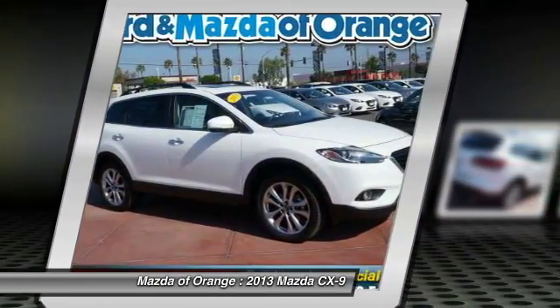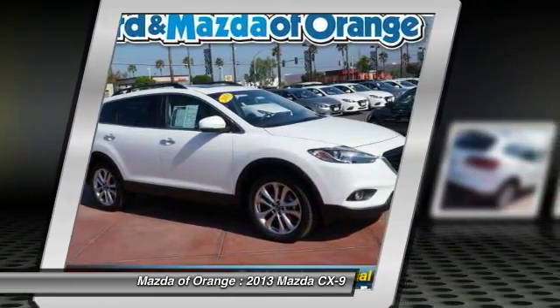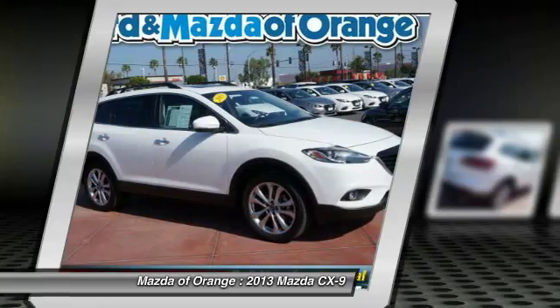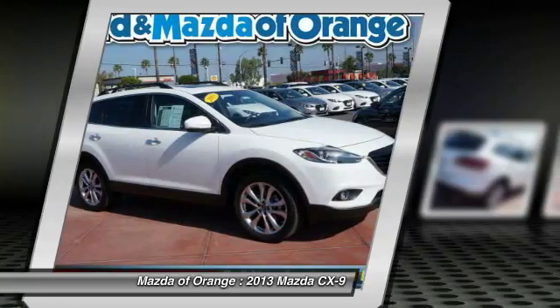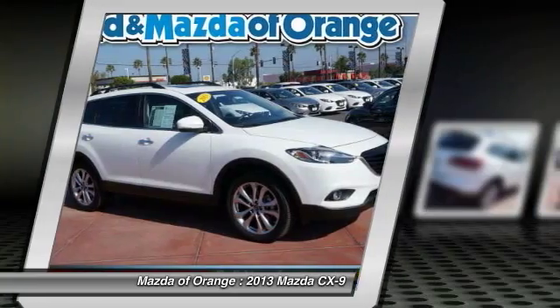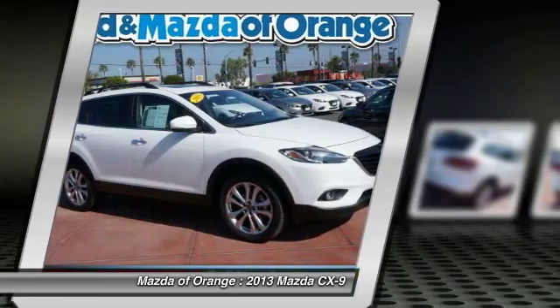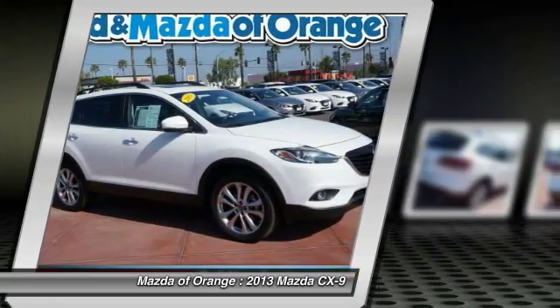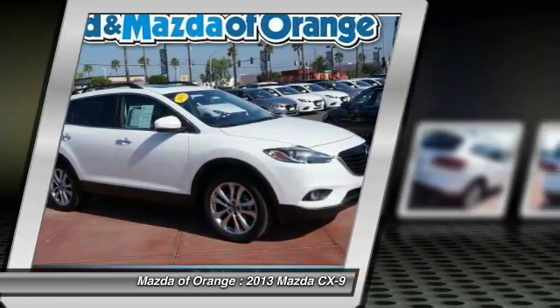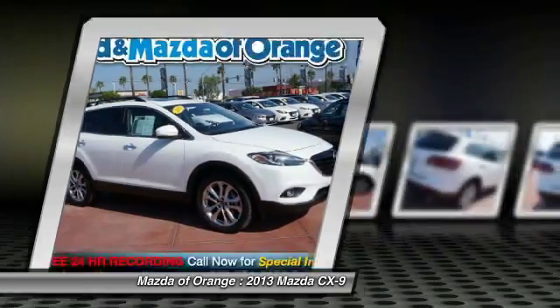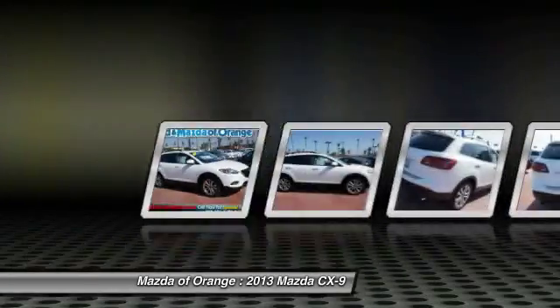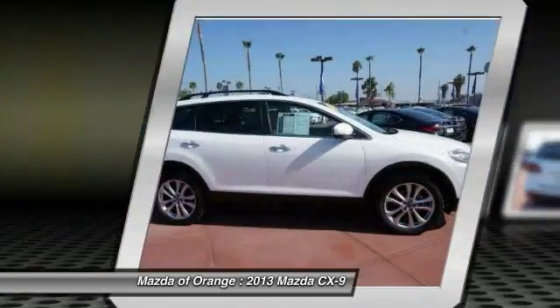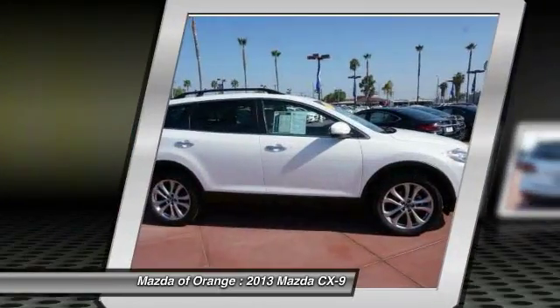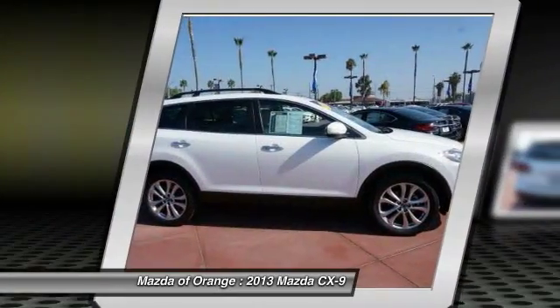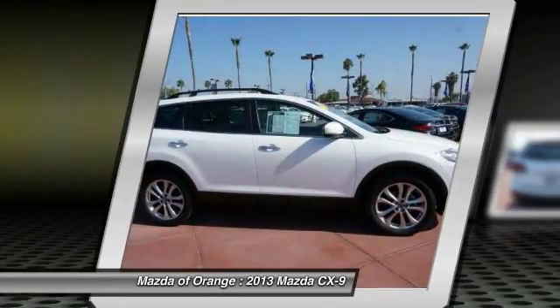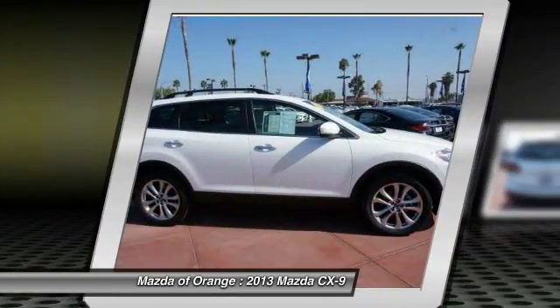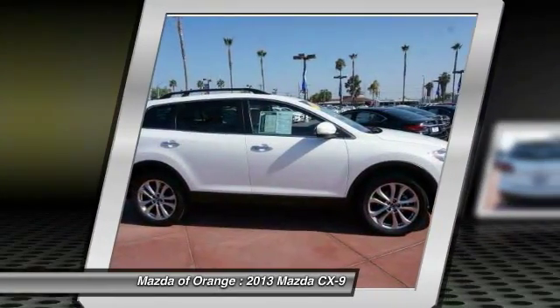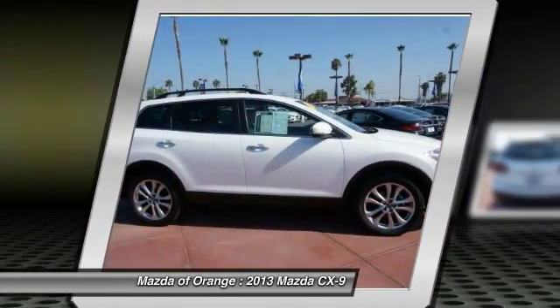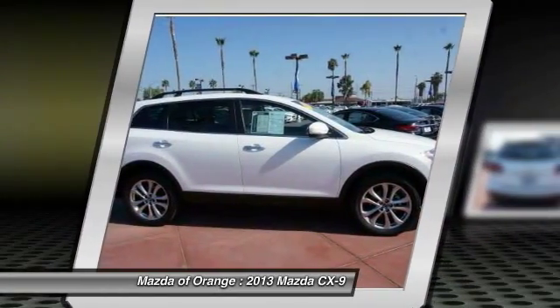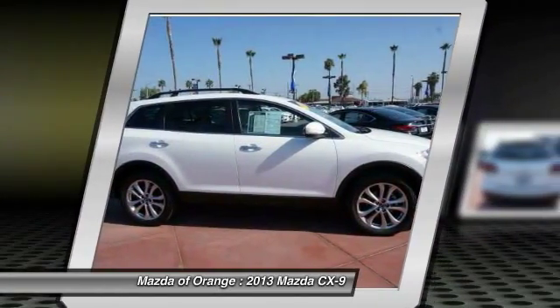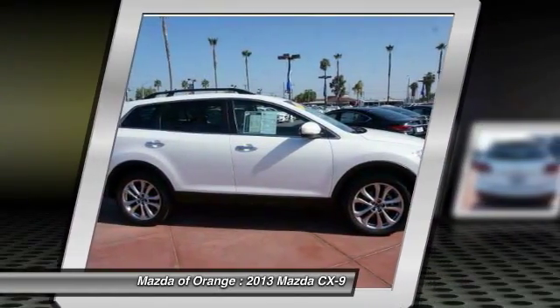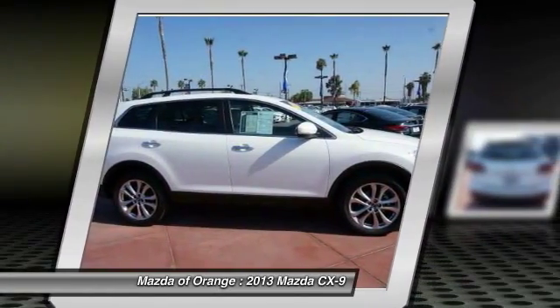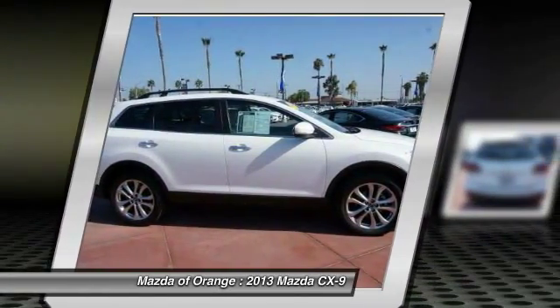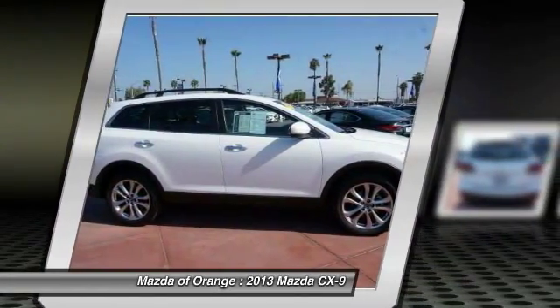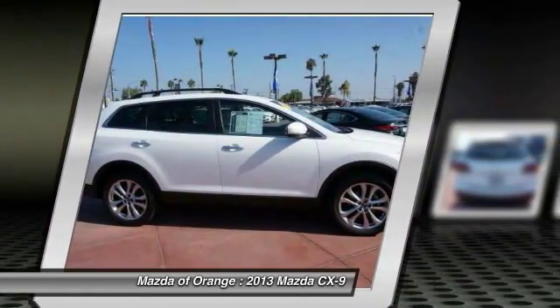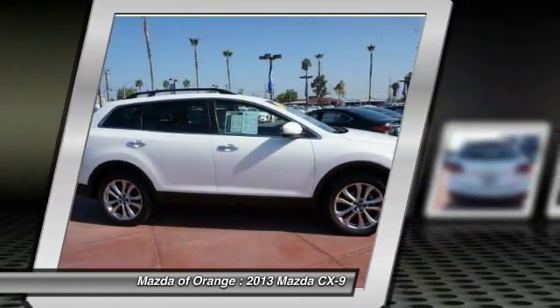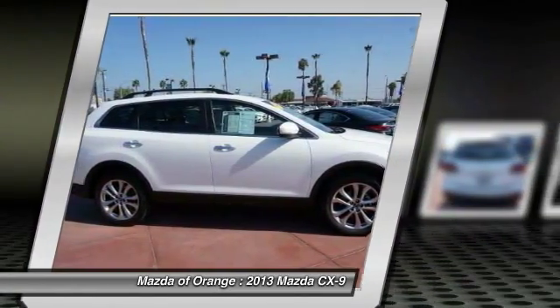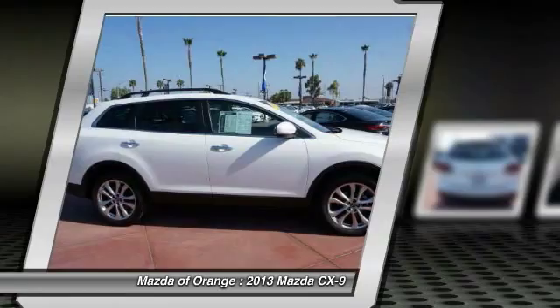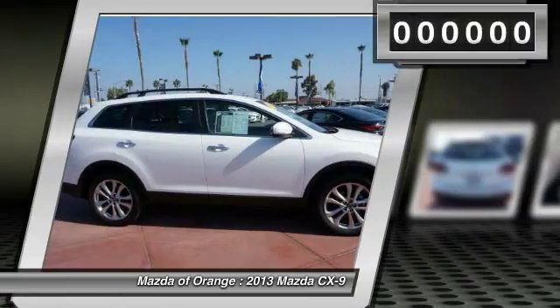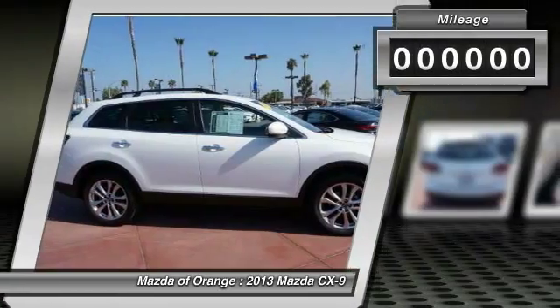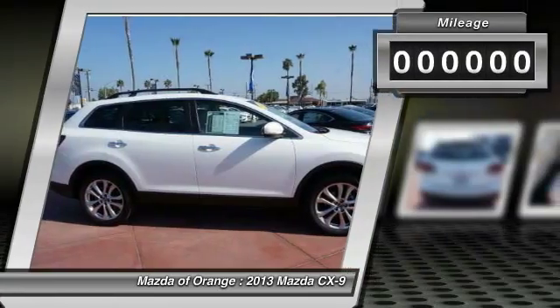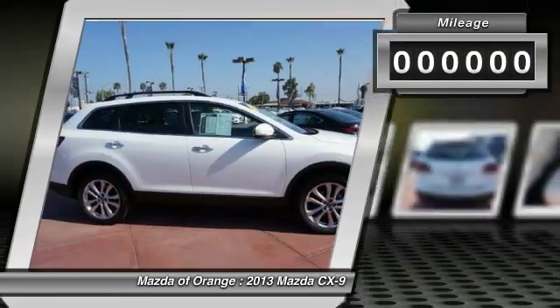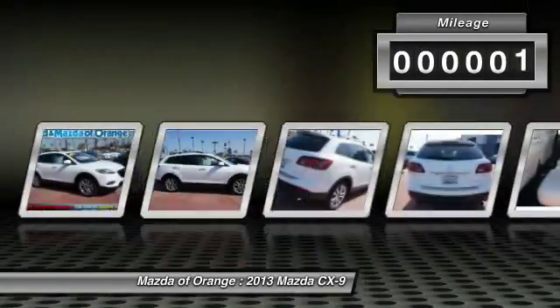Backup camera, leather seats, high-intensity headlights, rain-sensing wipers, and rear air conditioning.